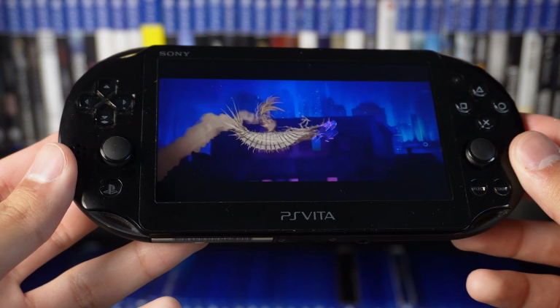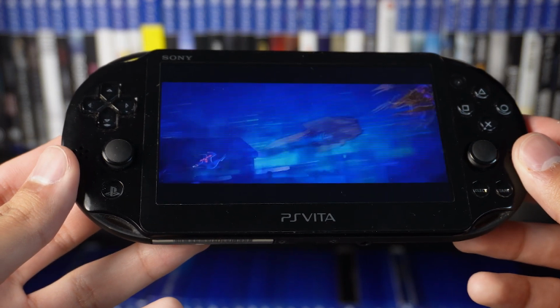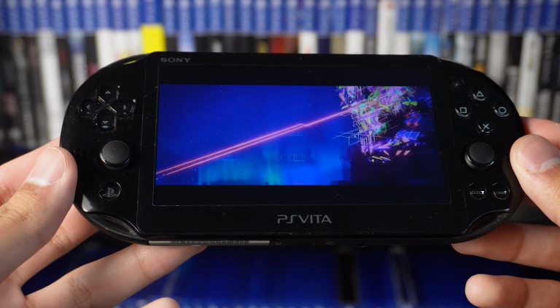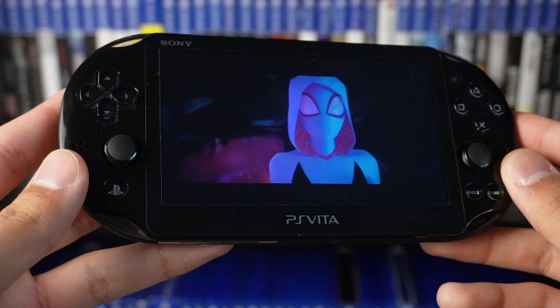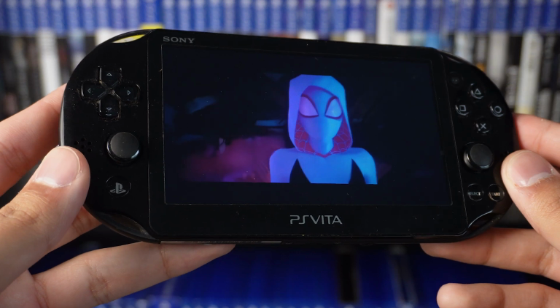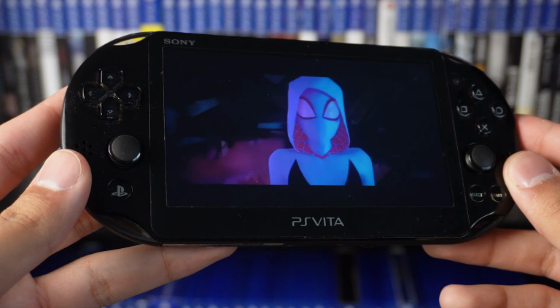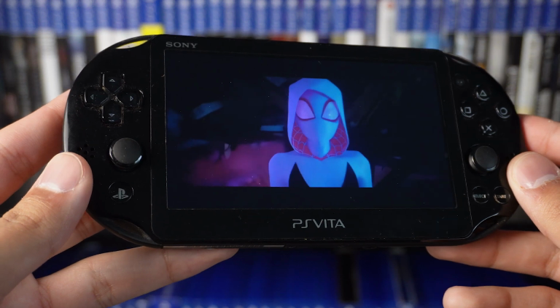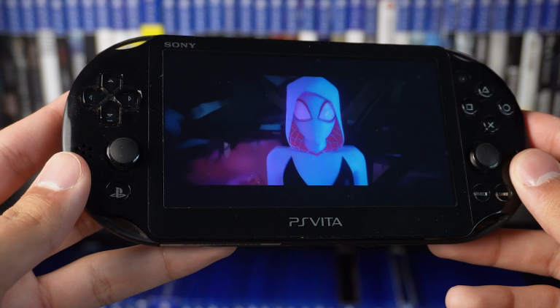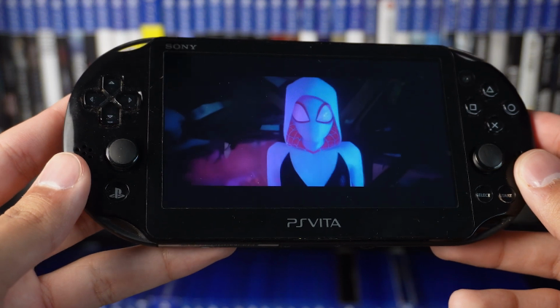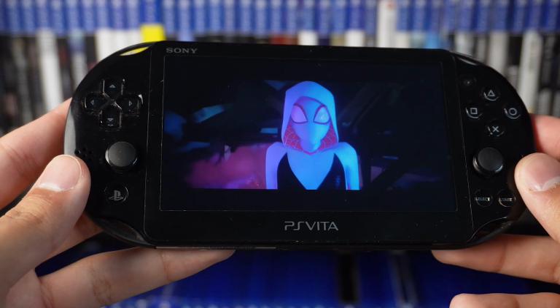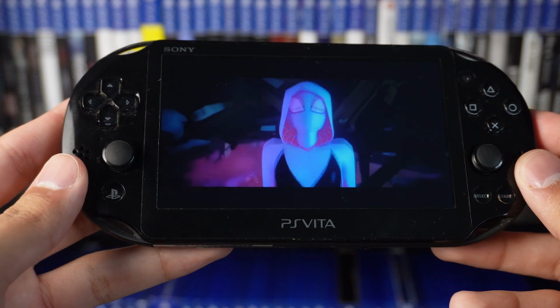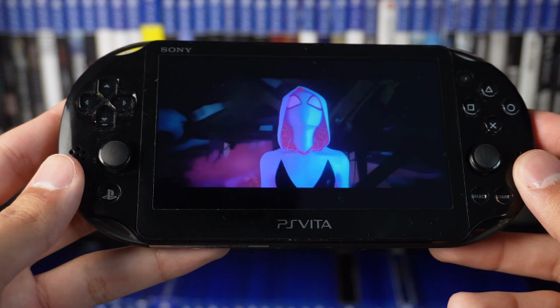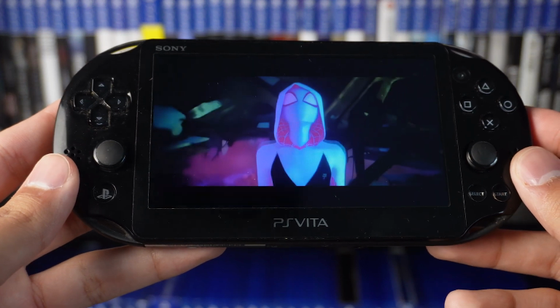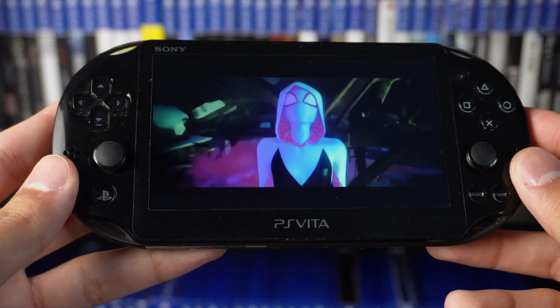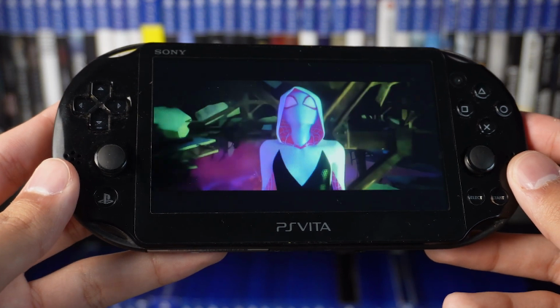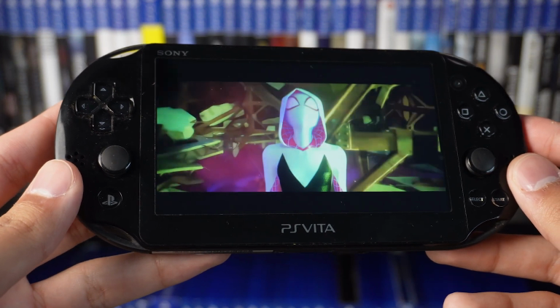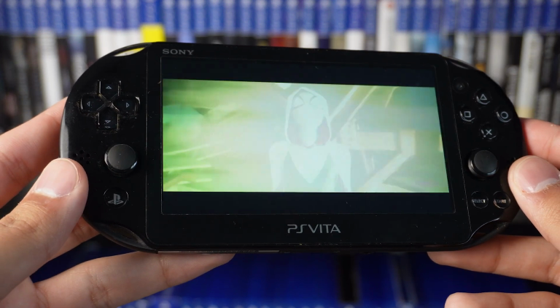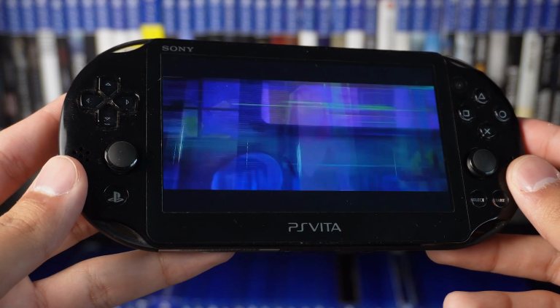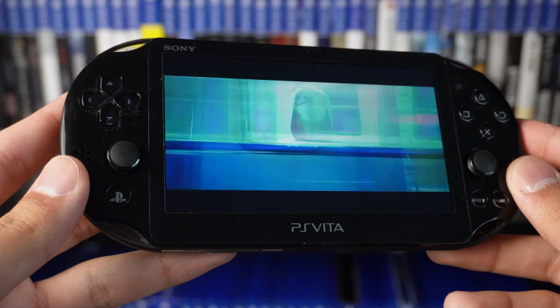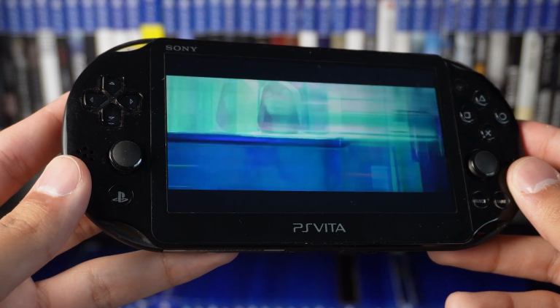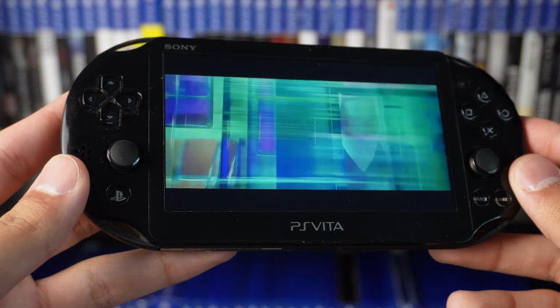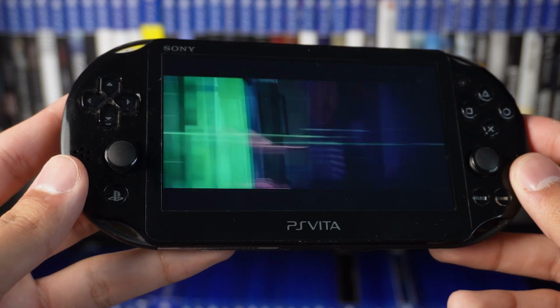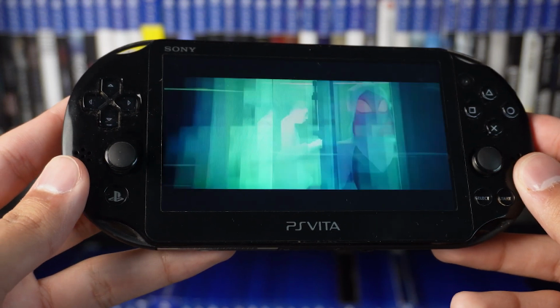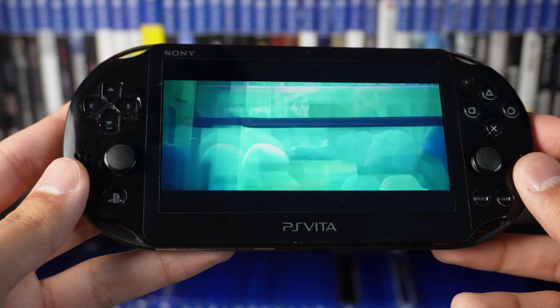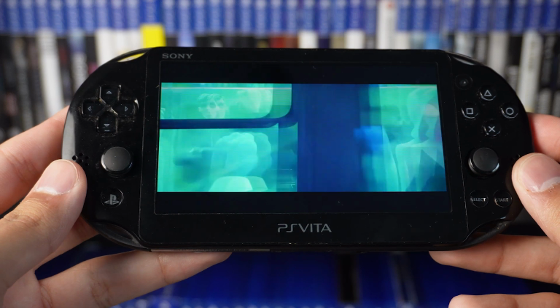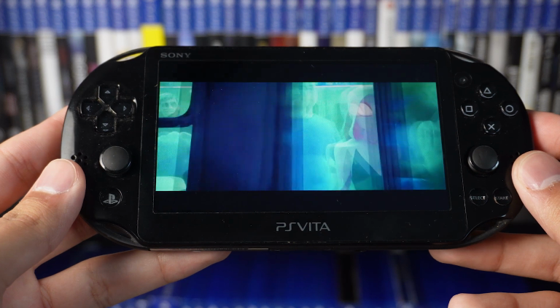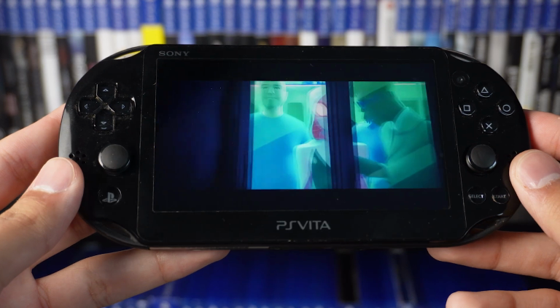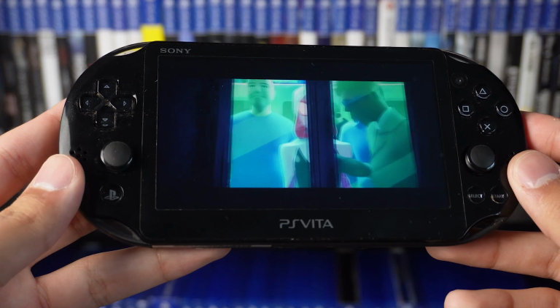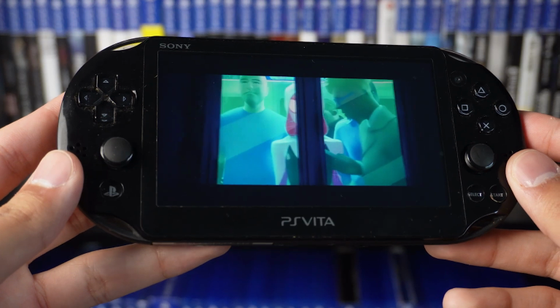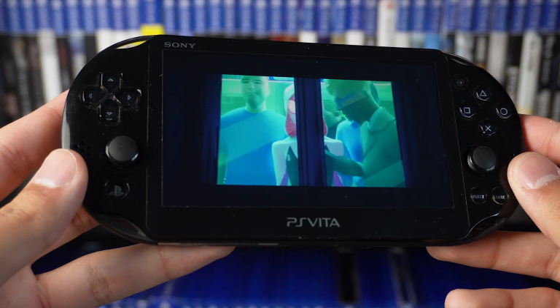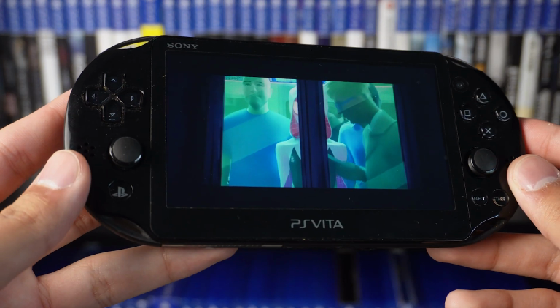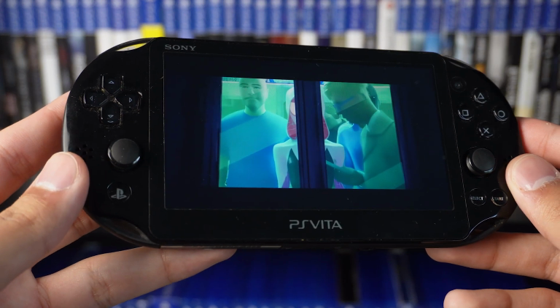You have to find your own way to watch it on the go, and I think it is a cool way to do it because there's so many things you could do on this Vita on top of watching the movie. Let me go ahead and give you a taste of what the movie actually sounds like.